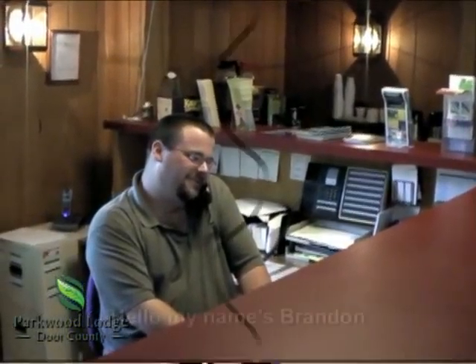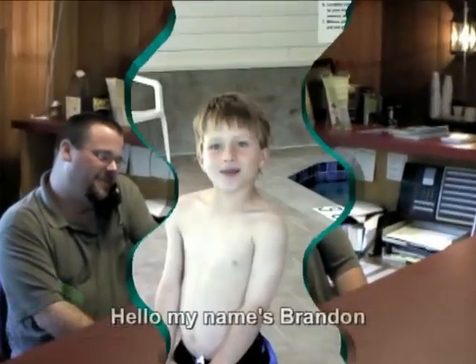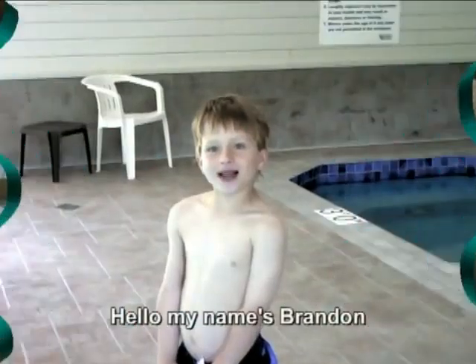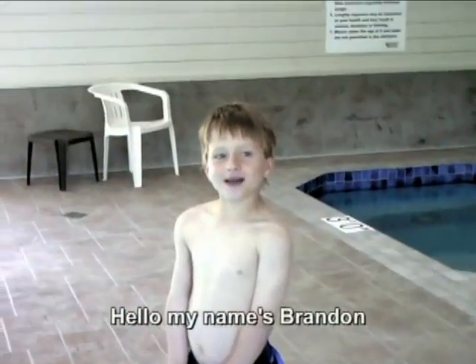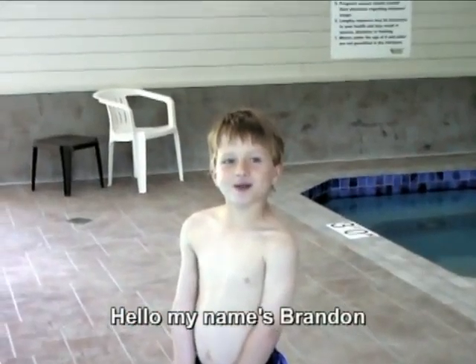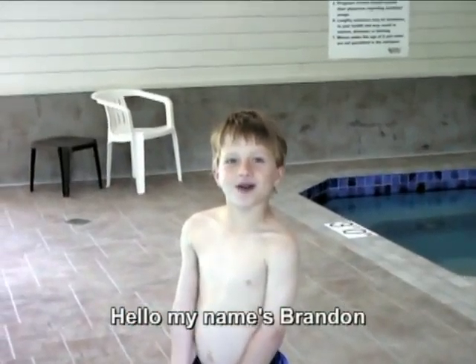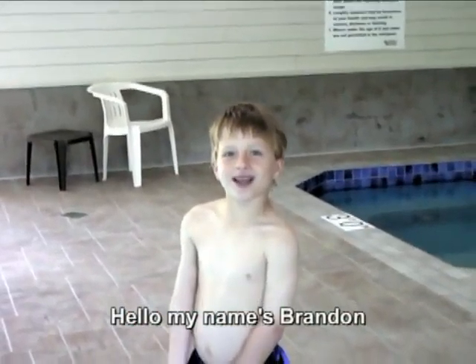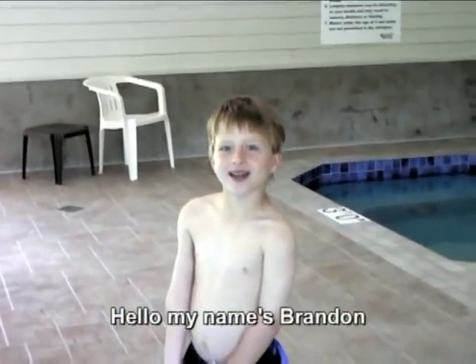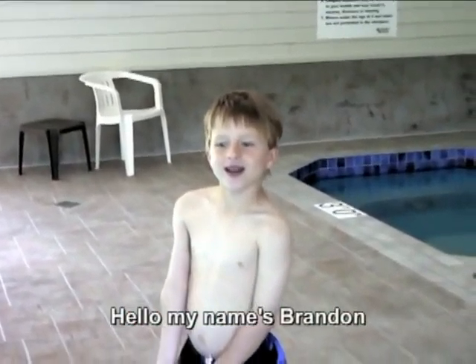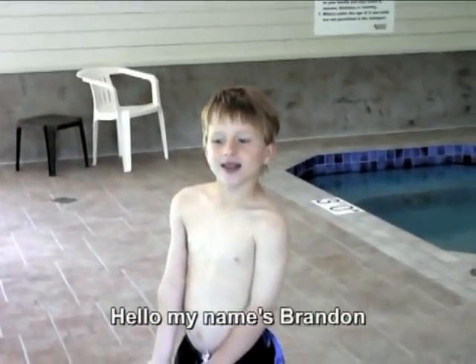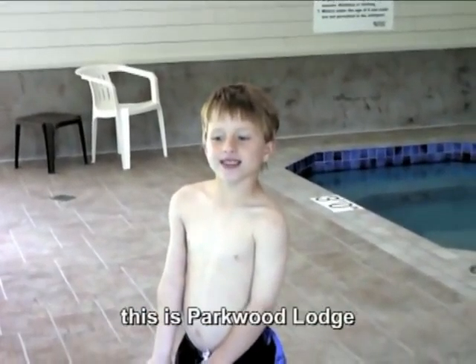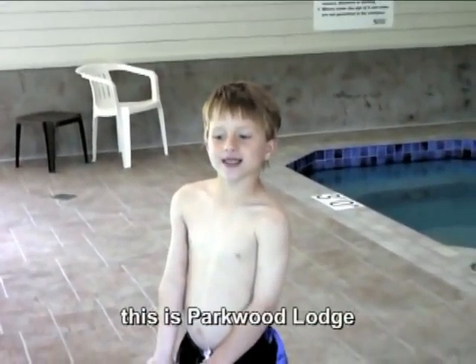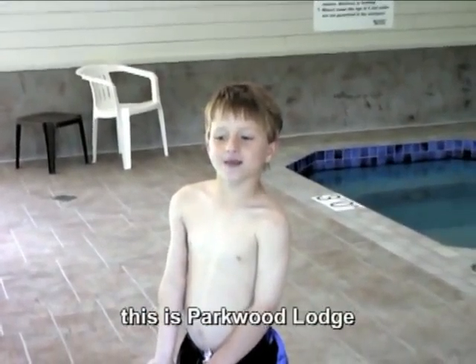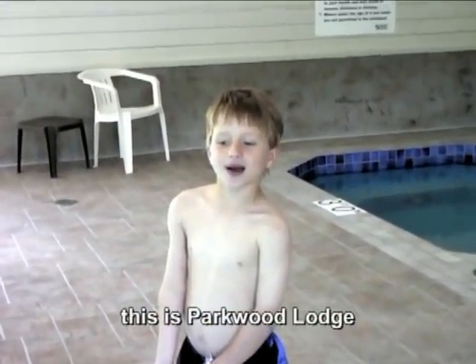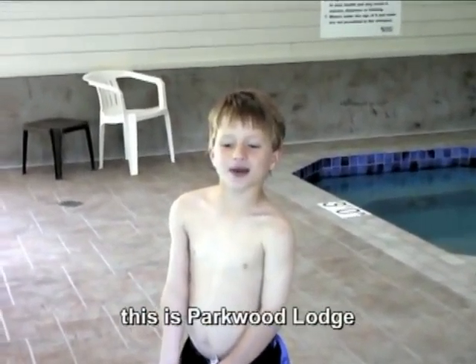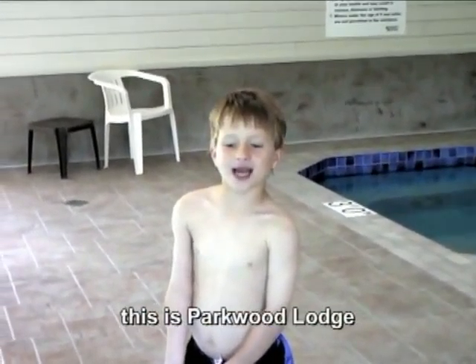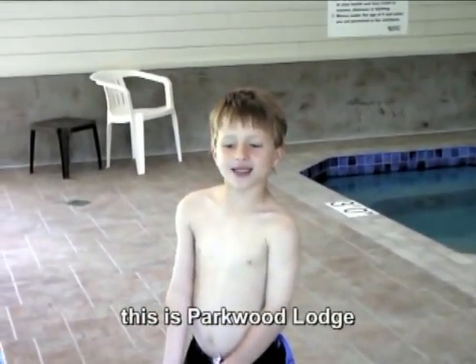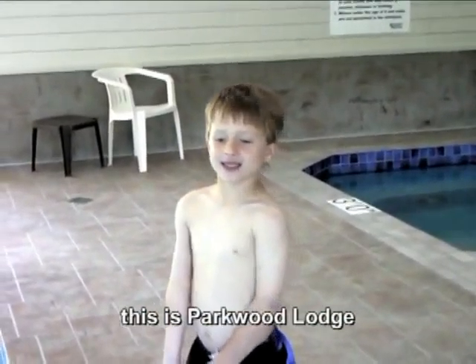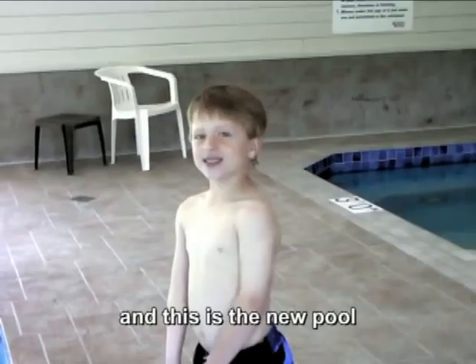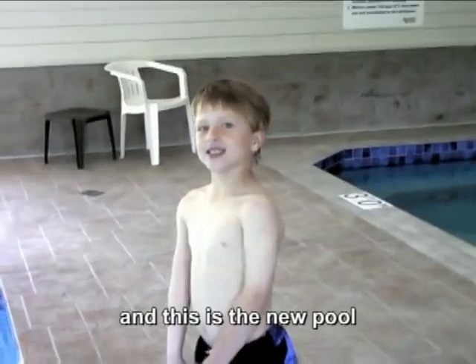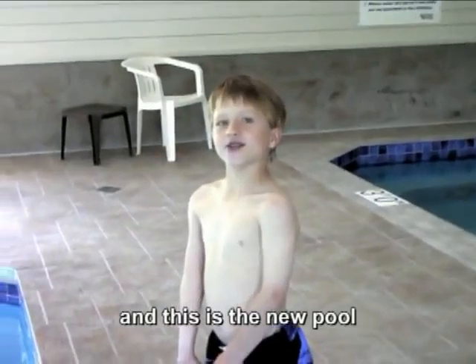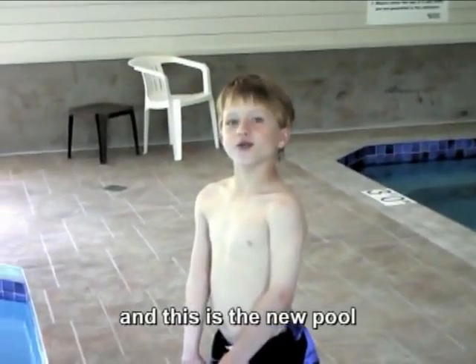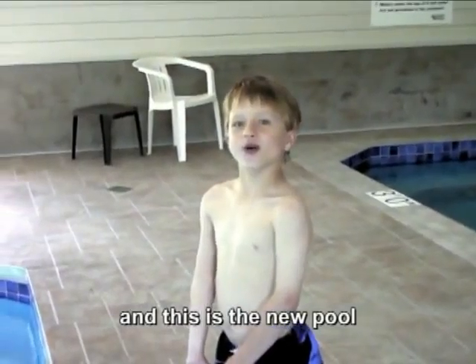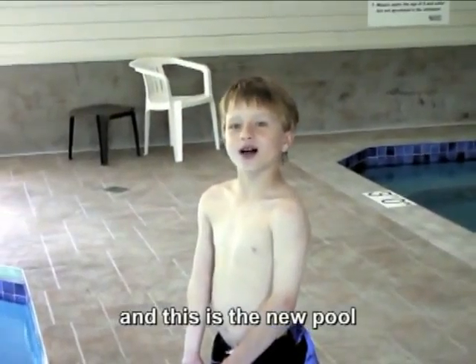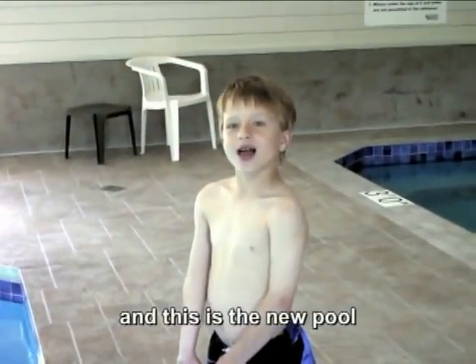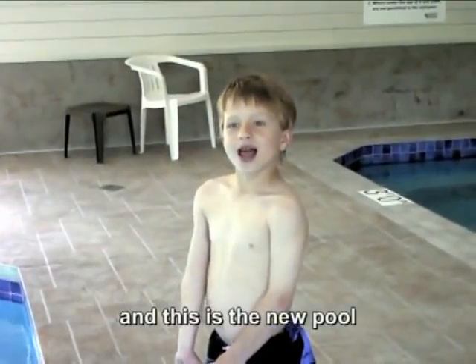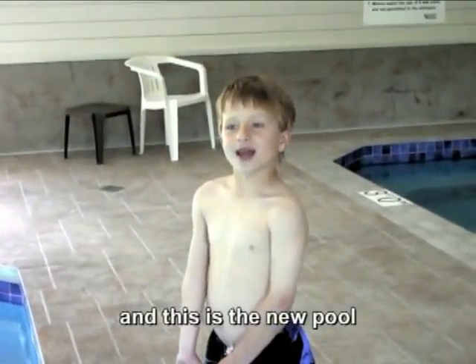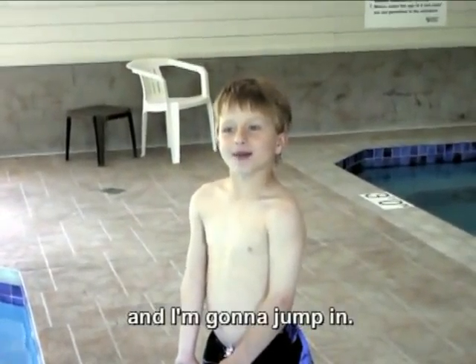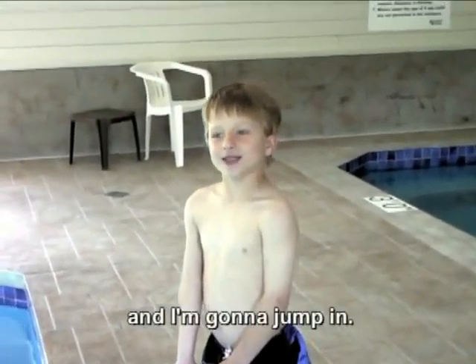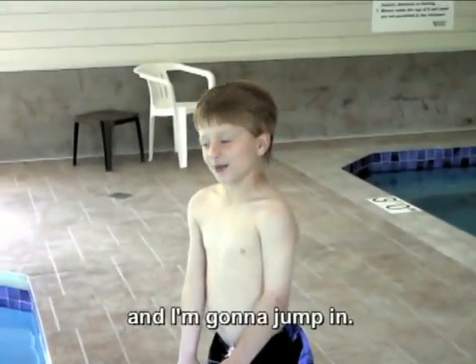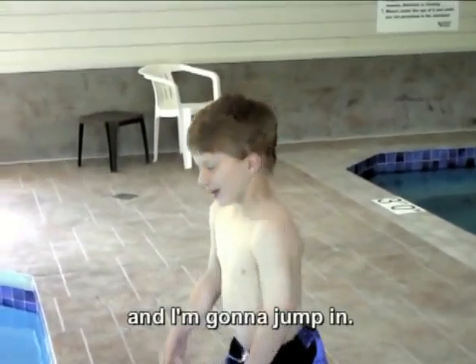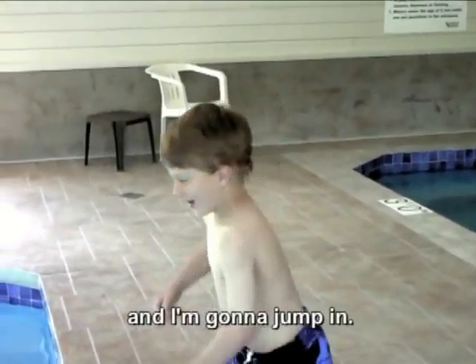Hello, my name is Brandon. This is Parkwood Lodge and this is the new pool and I'm going to jump in.